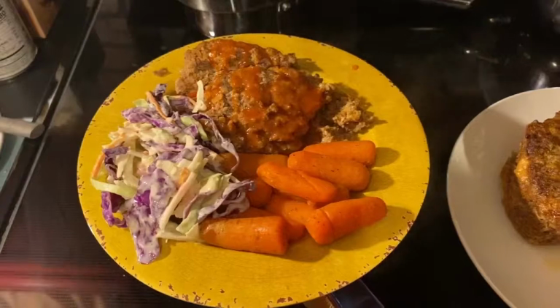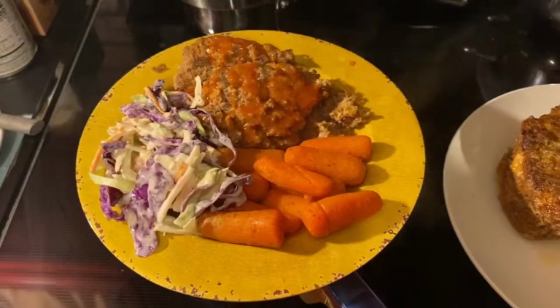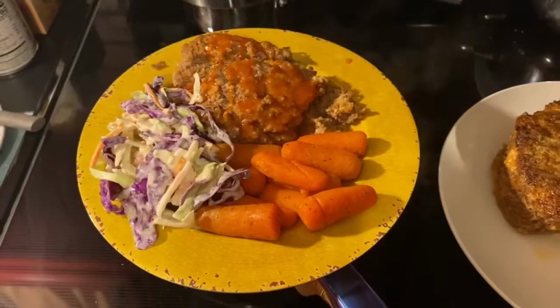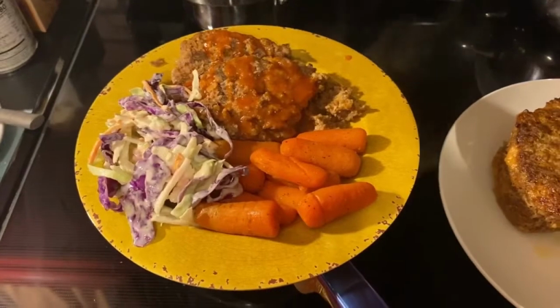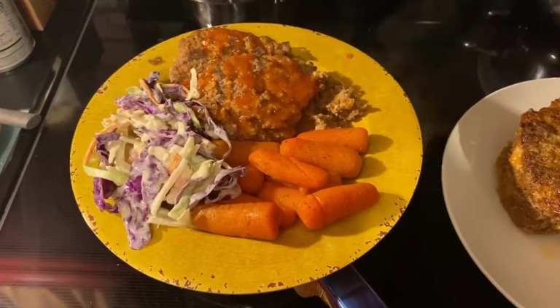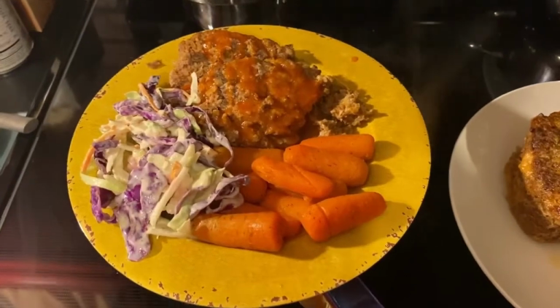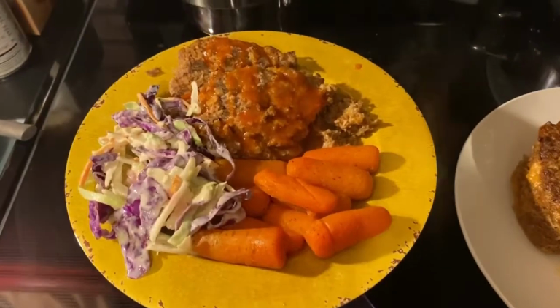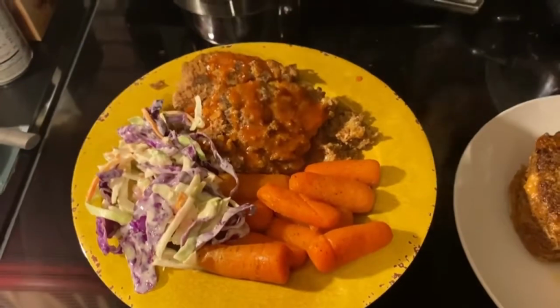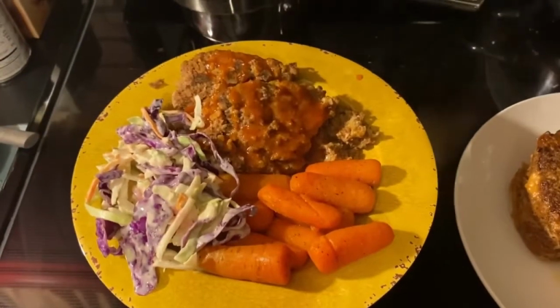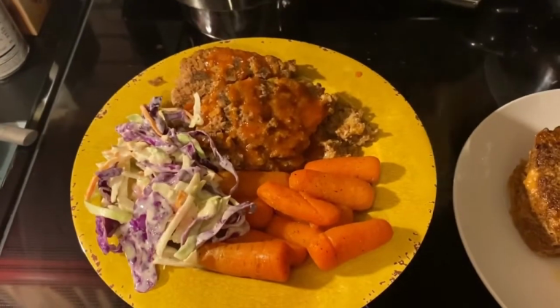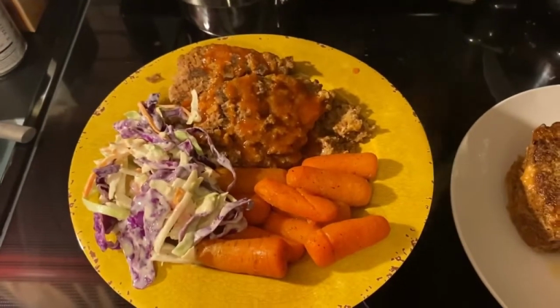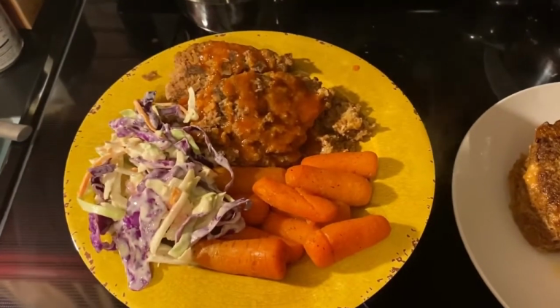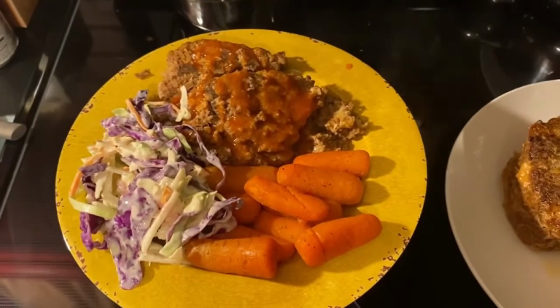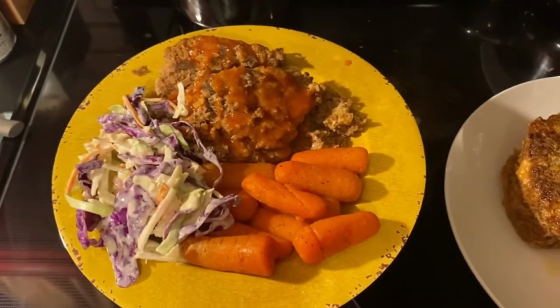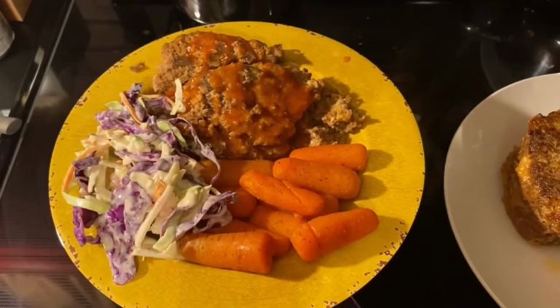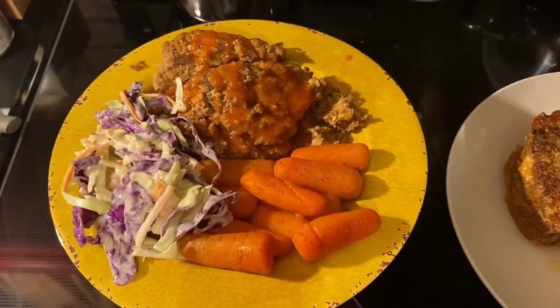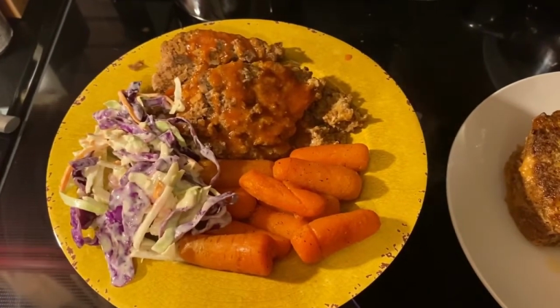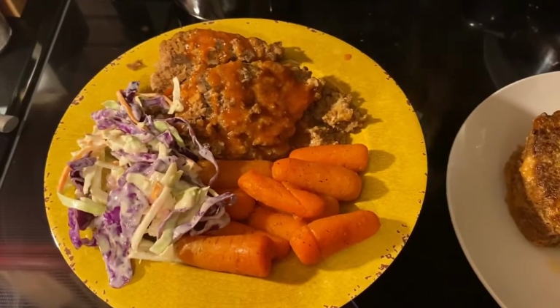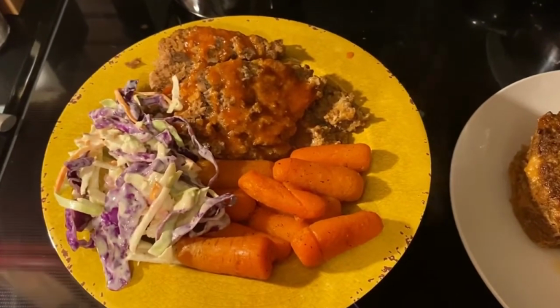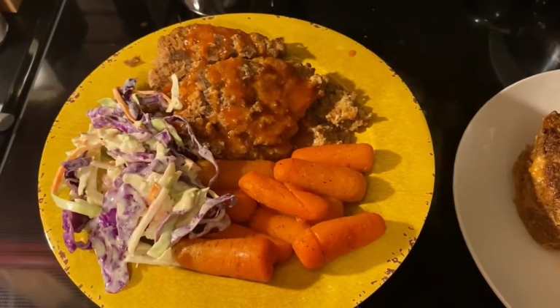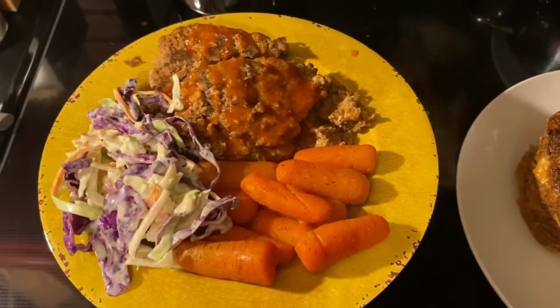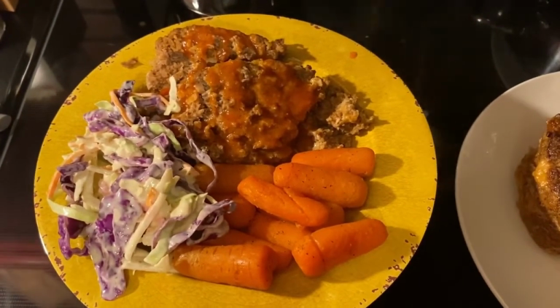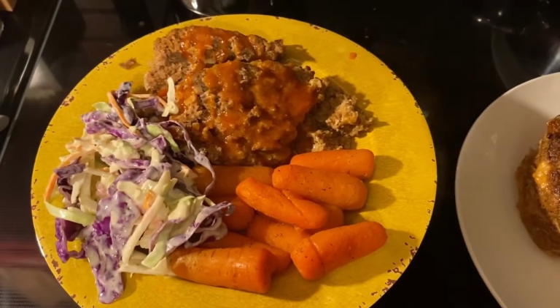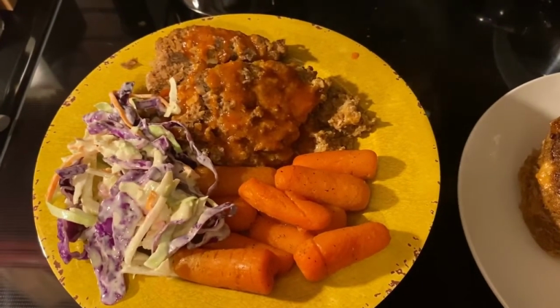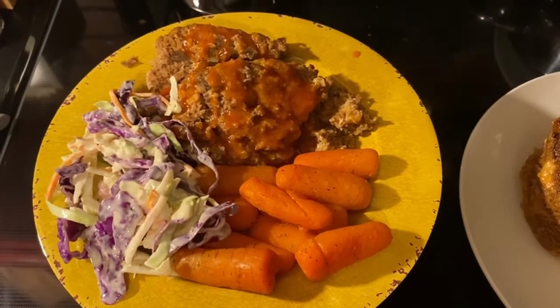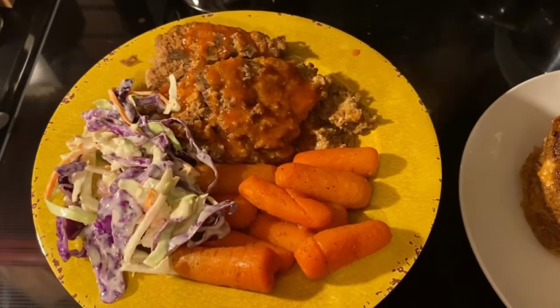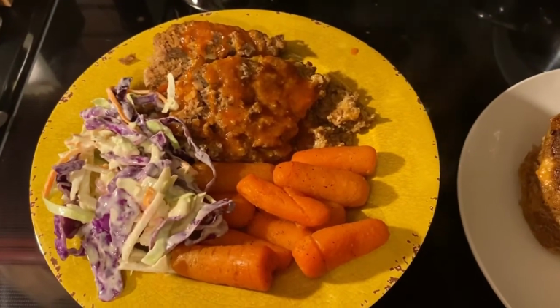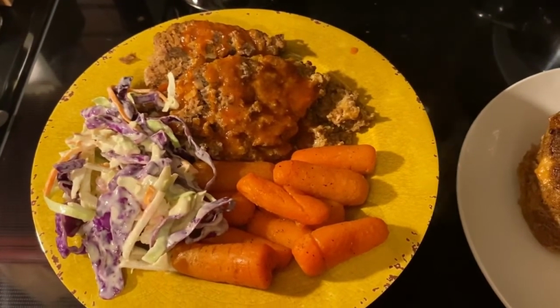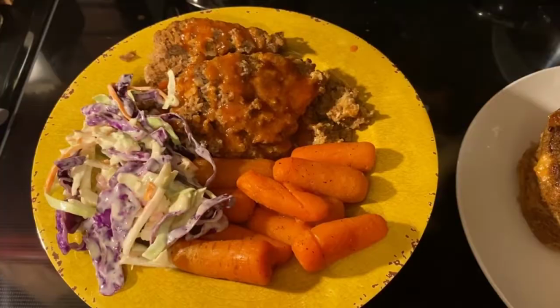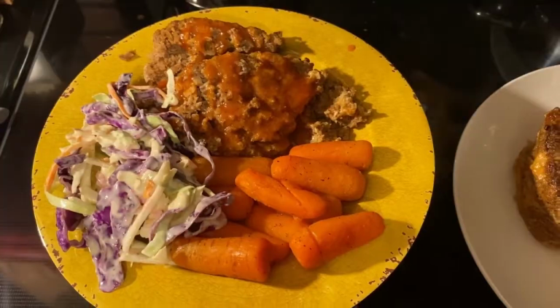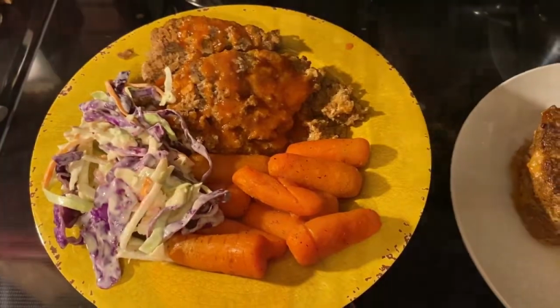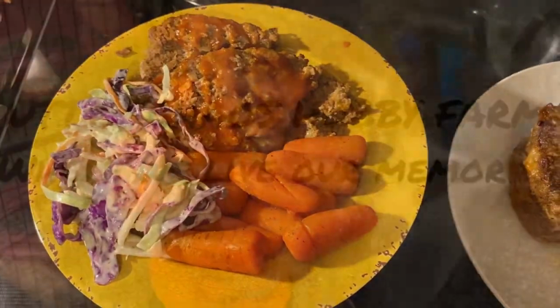And this is what the finished plate looks like: coleslaw, meatloaf, and carrots.